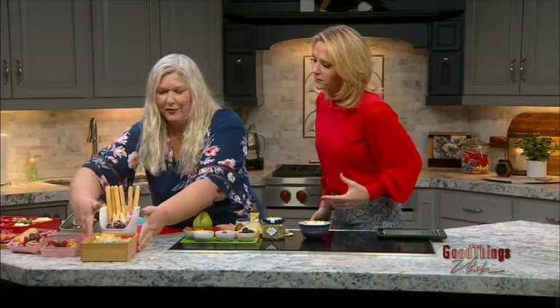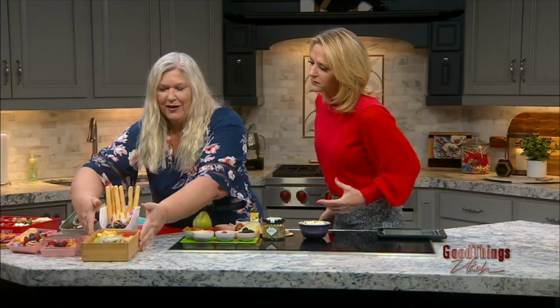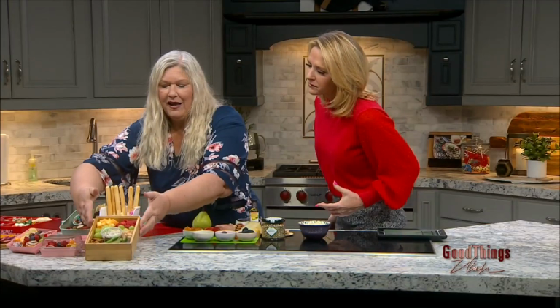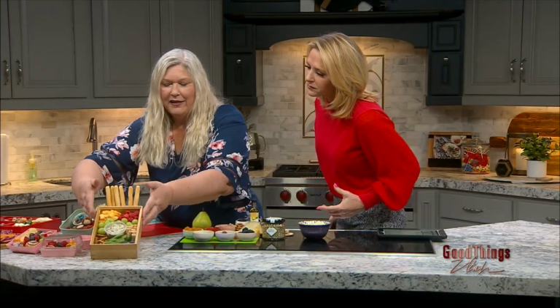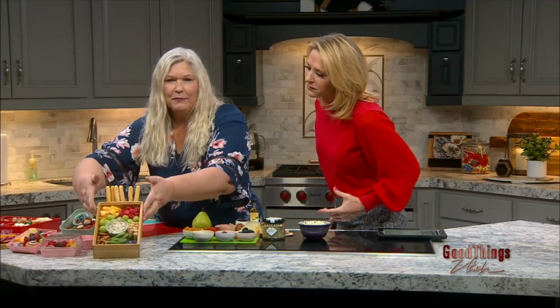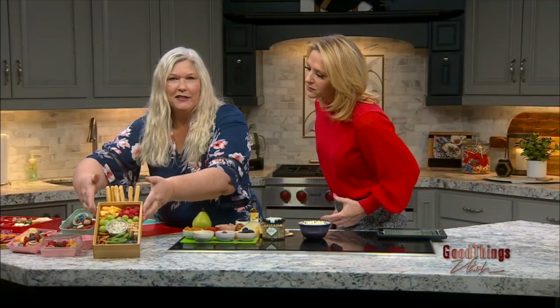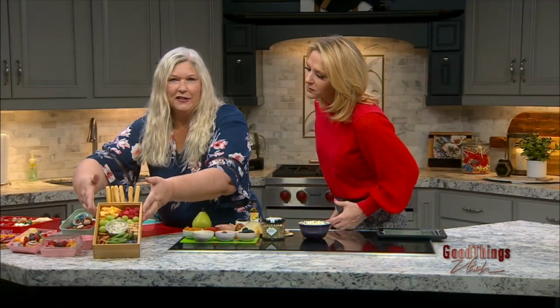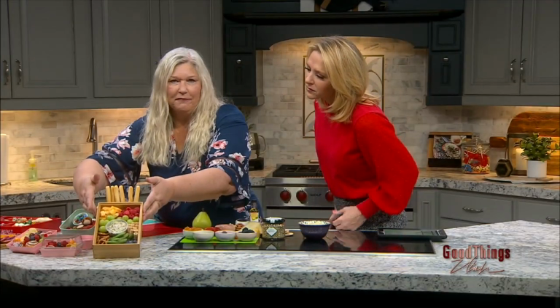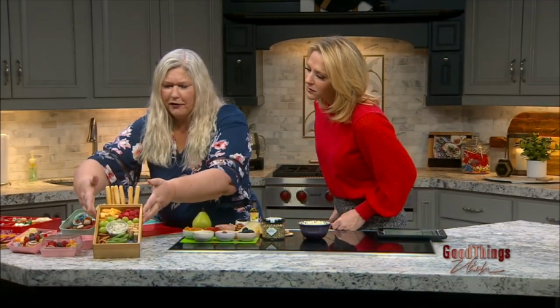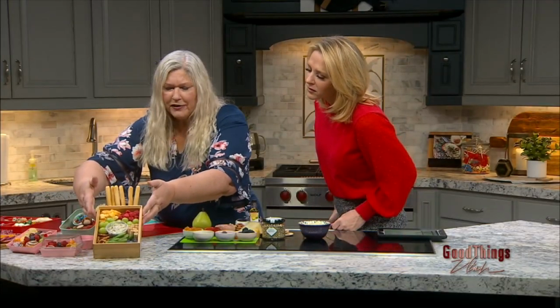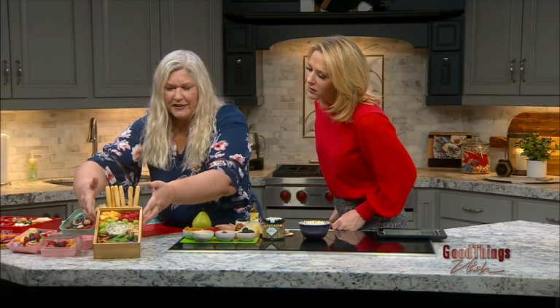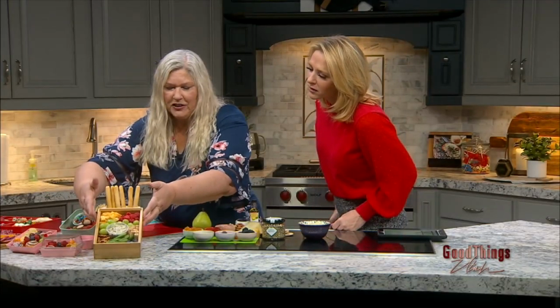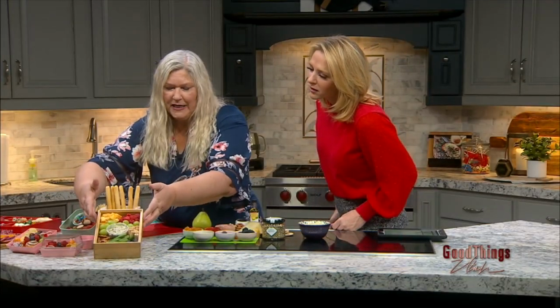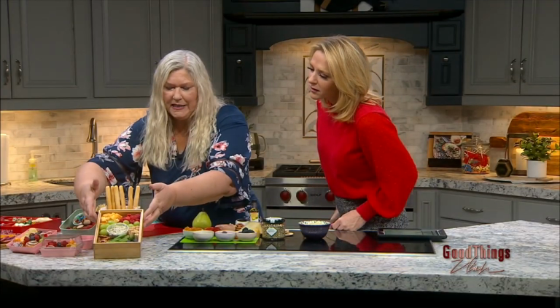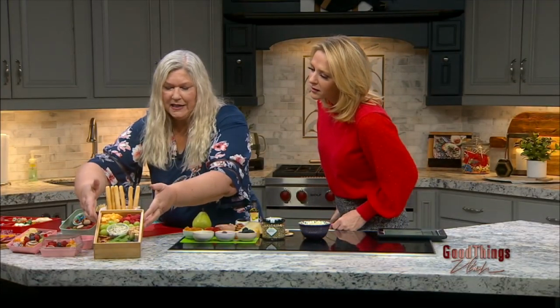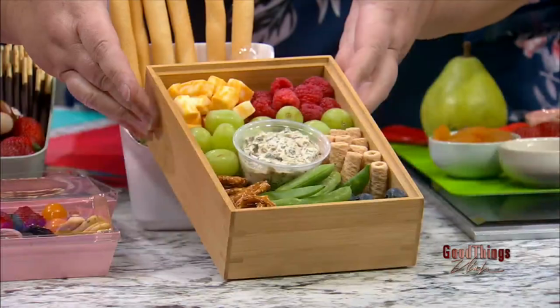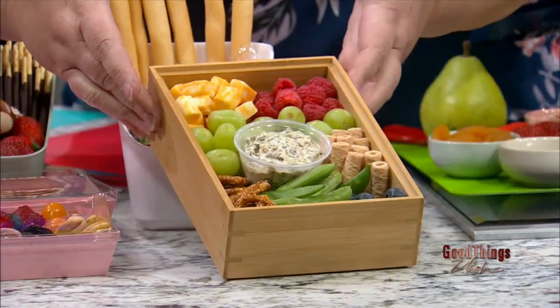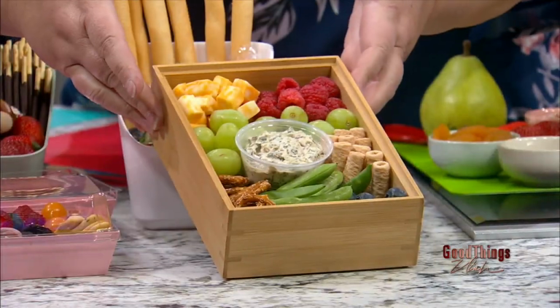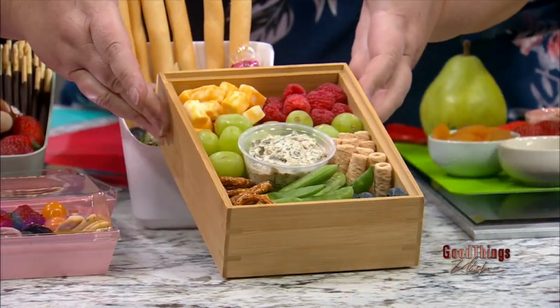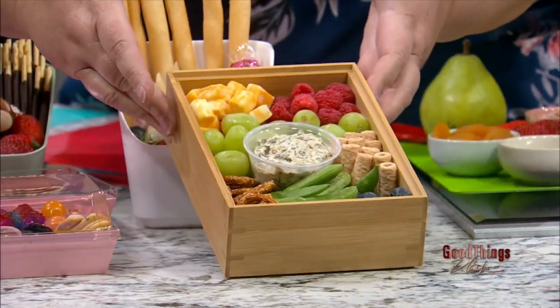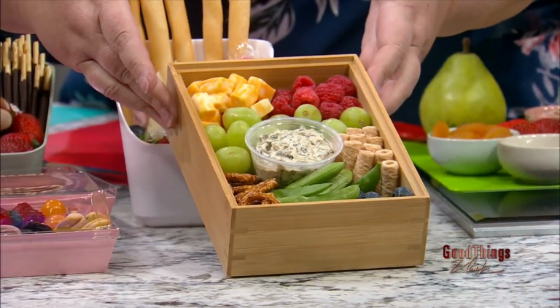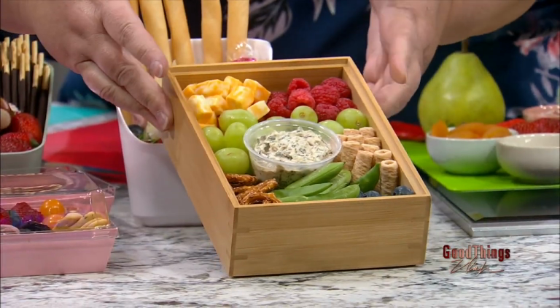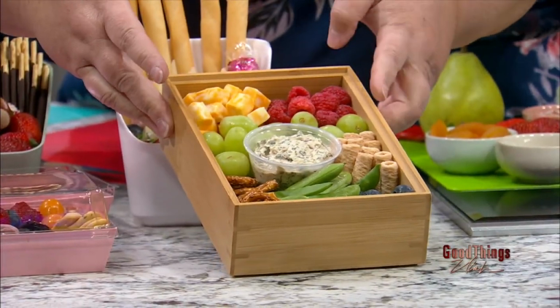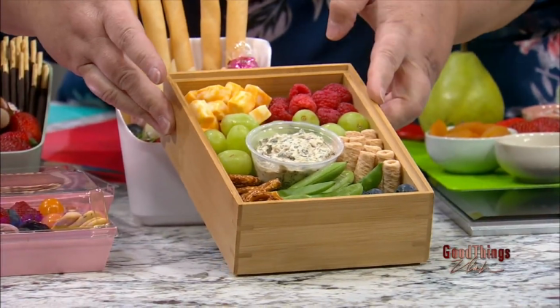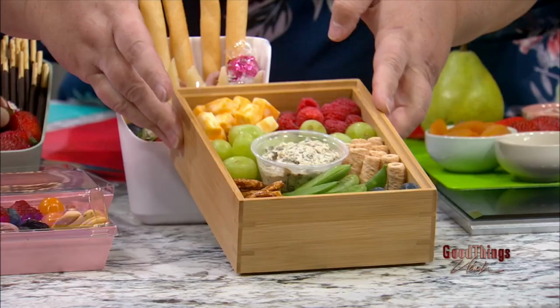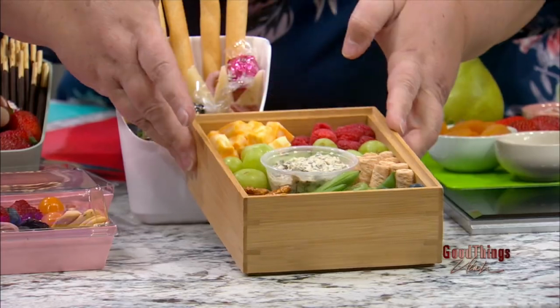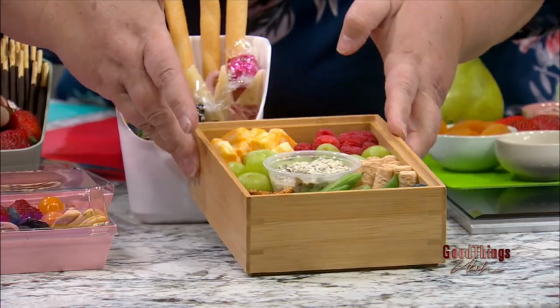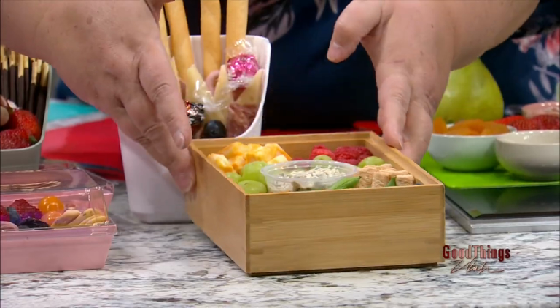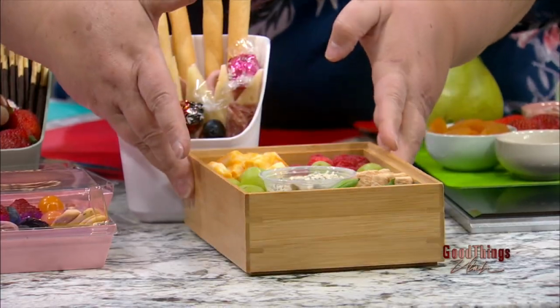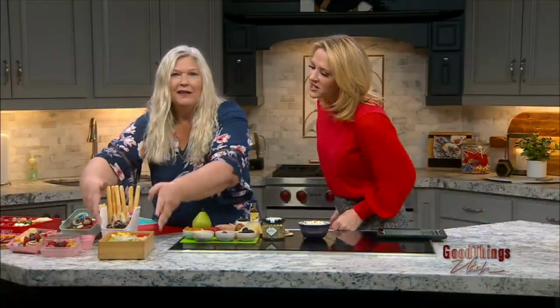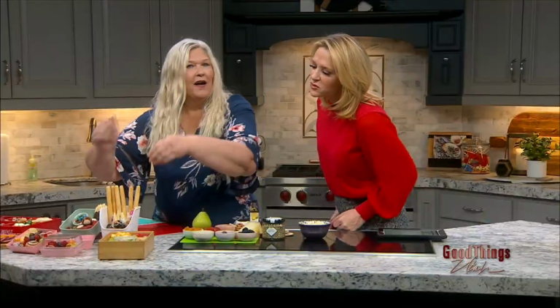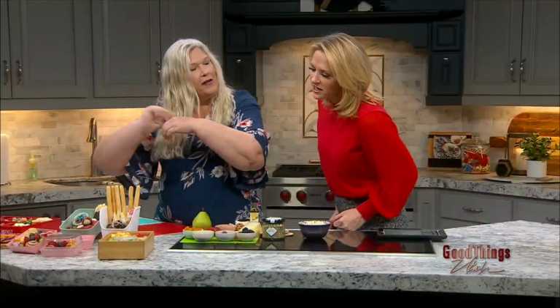So this one's got some fruit, some cheese, some dip, something a little sweet — all the things you would eat.